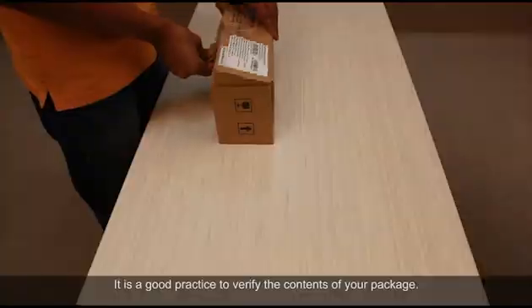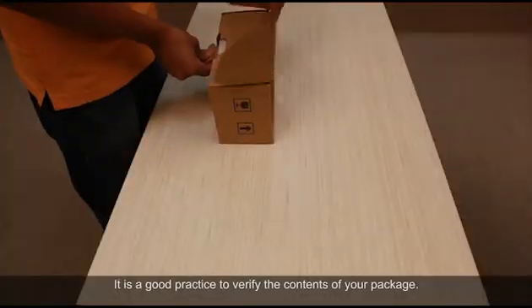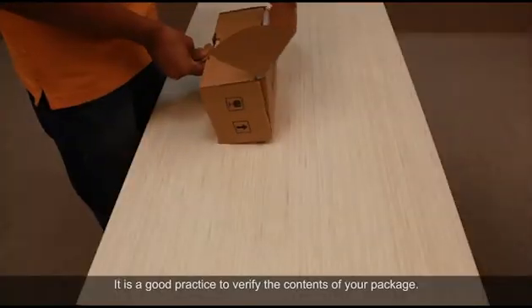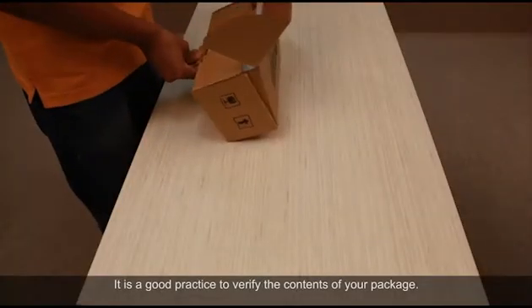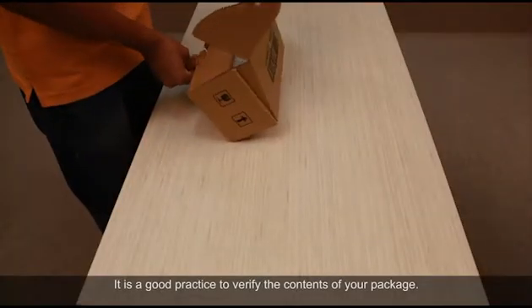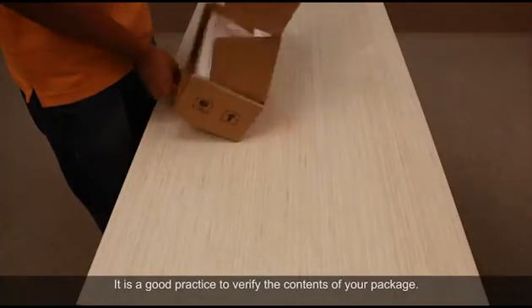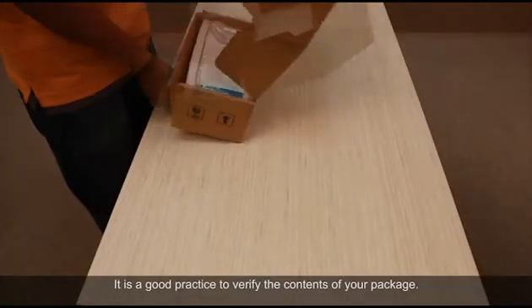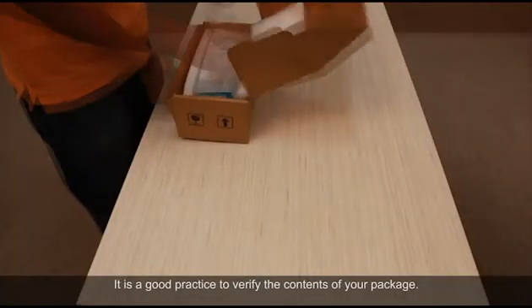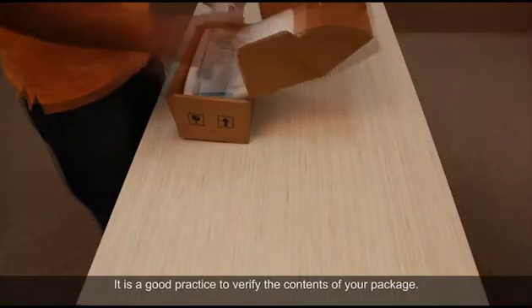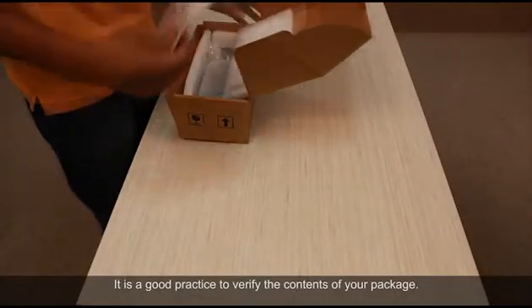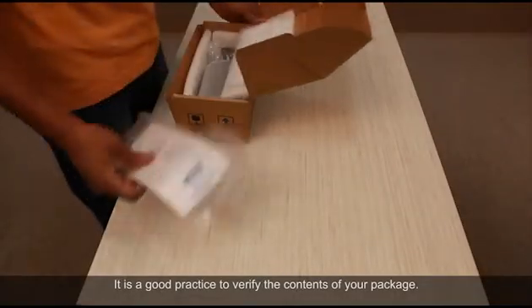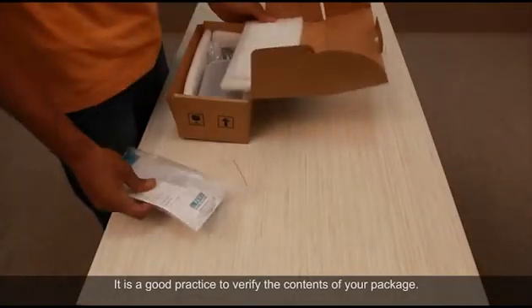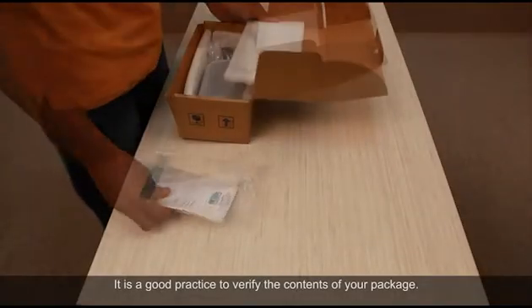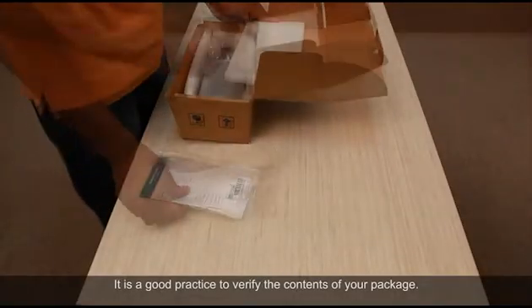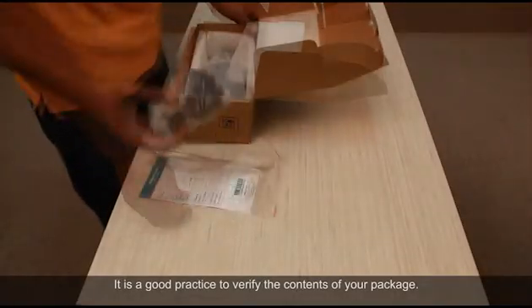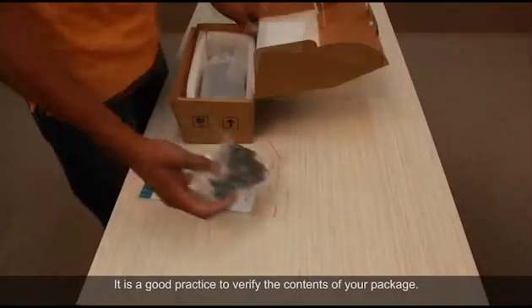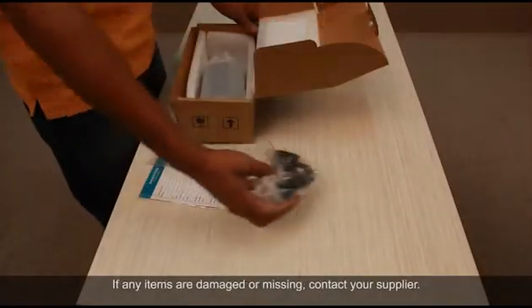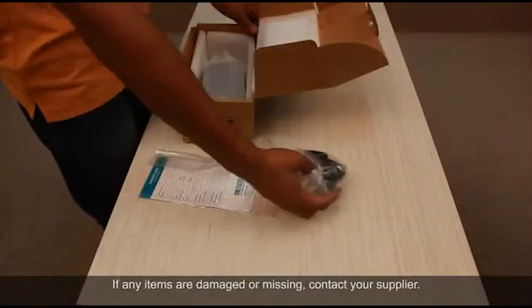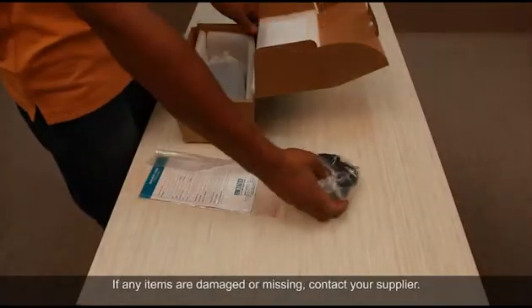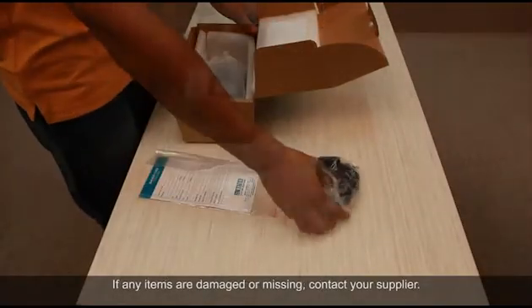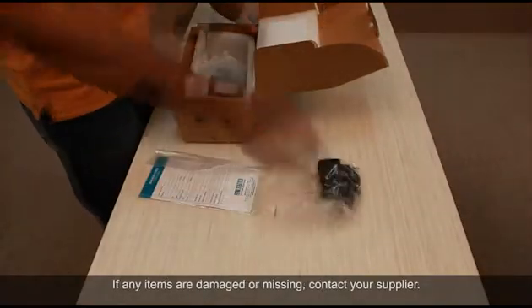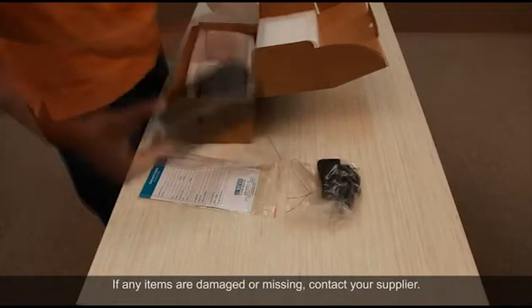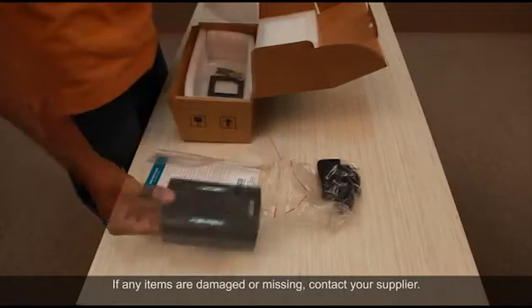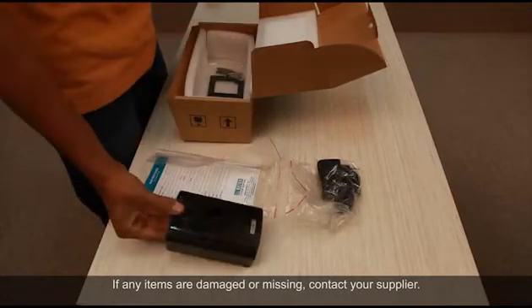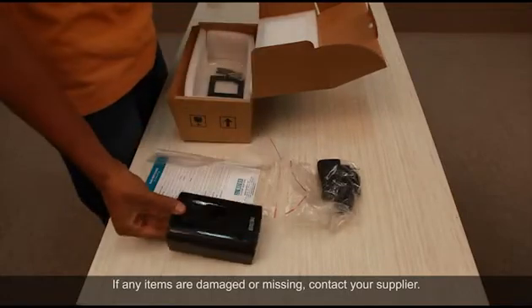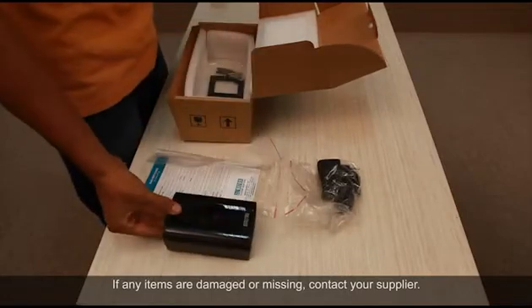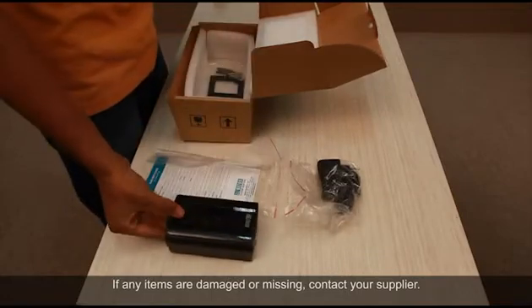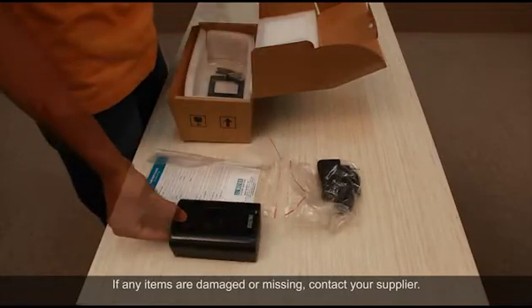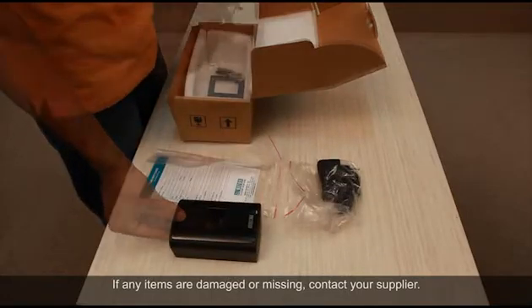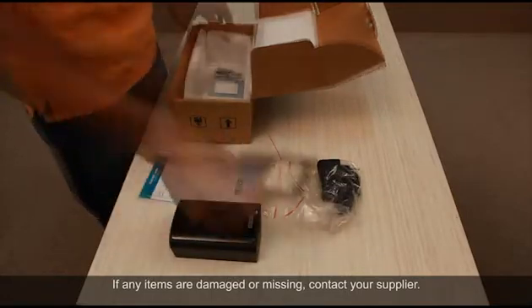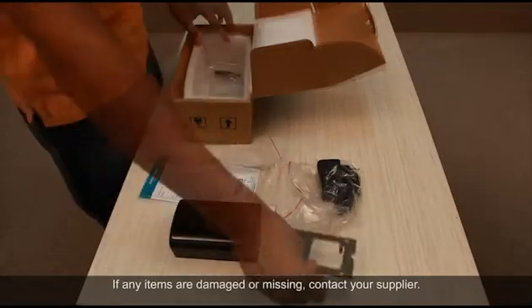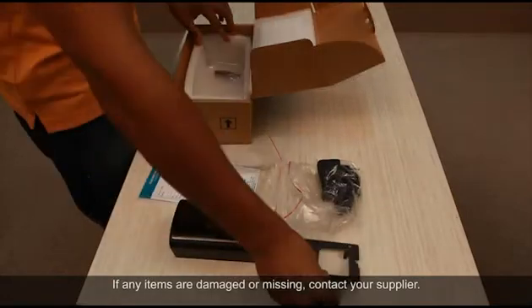It is a good practice to verify the contents of your package. If any items are damaged or missing, contact your supplier.